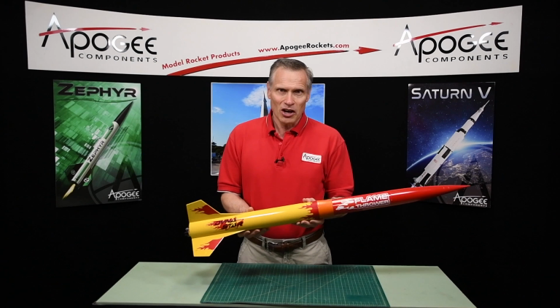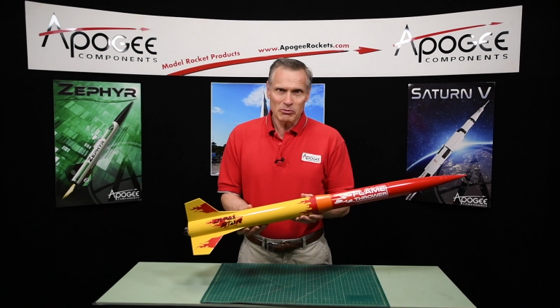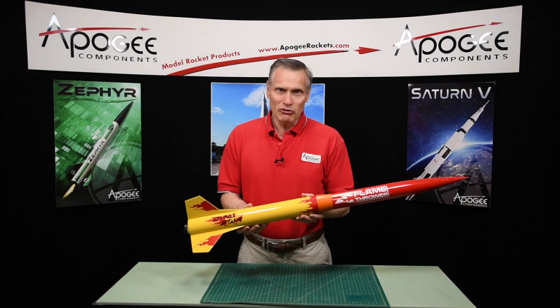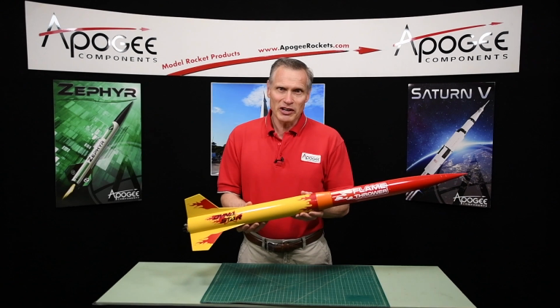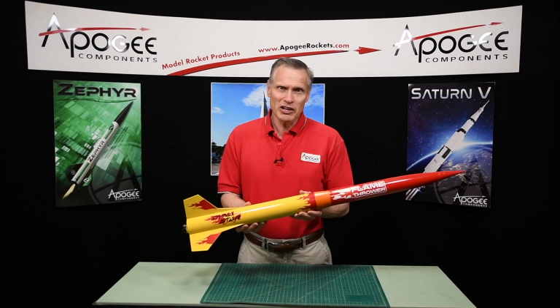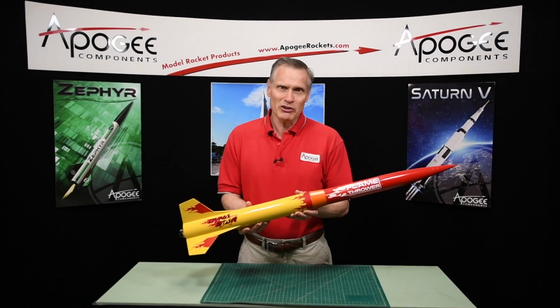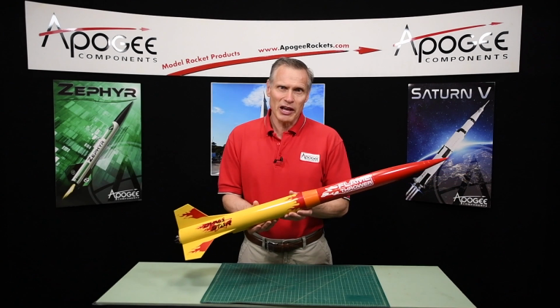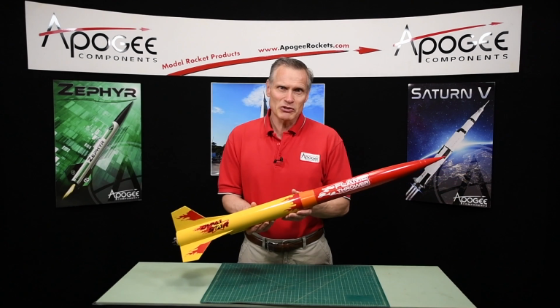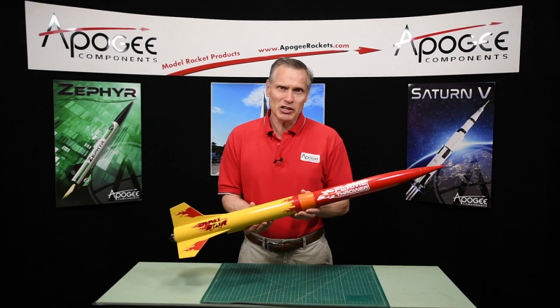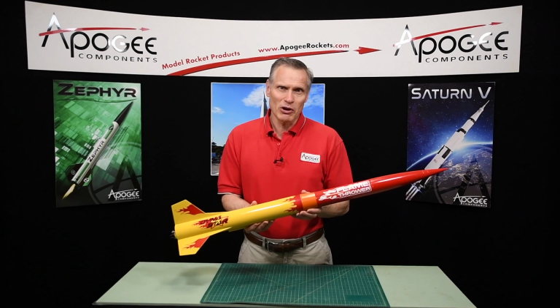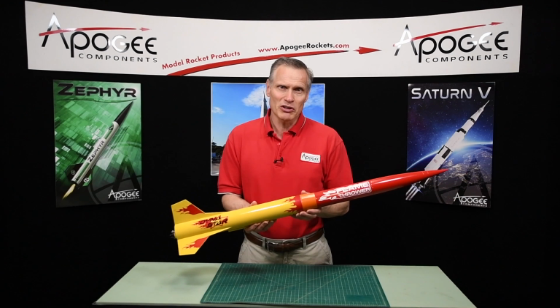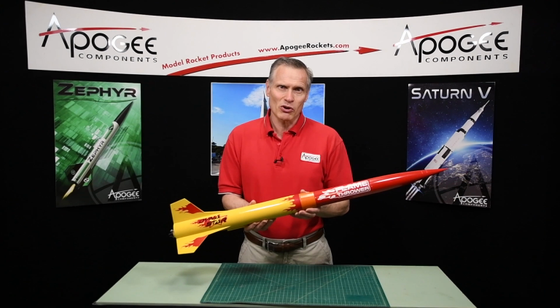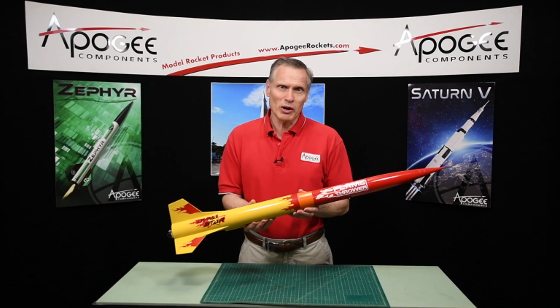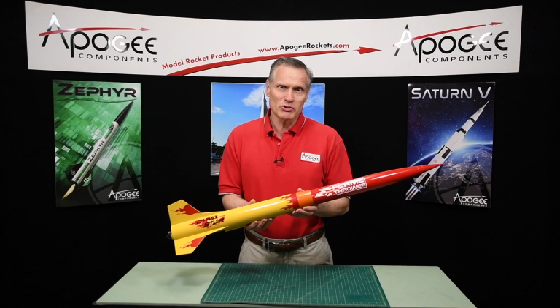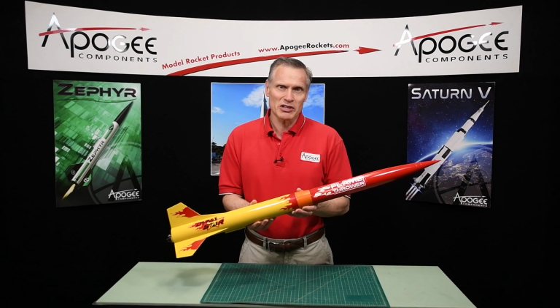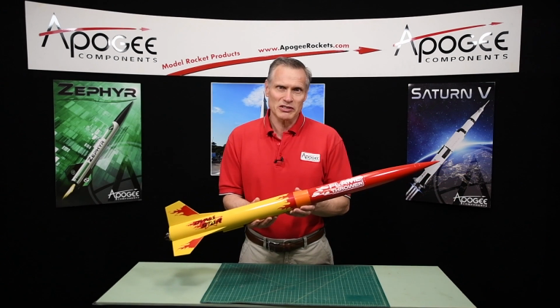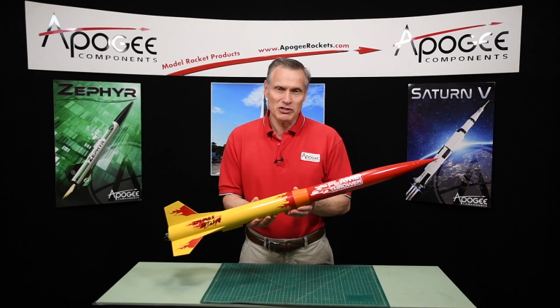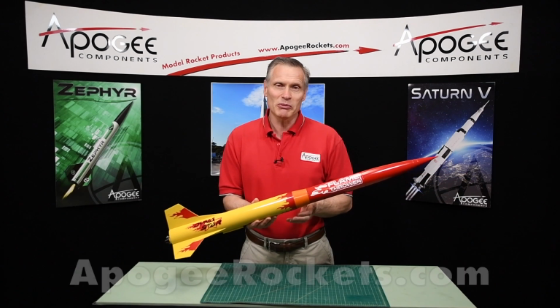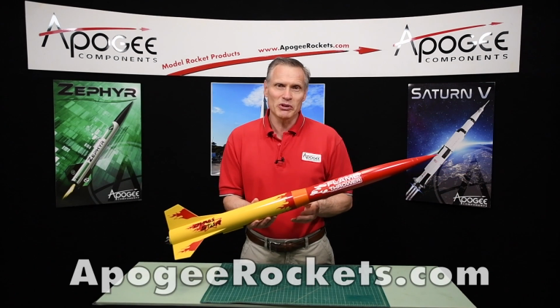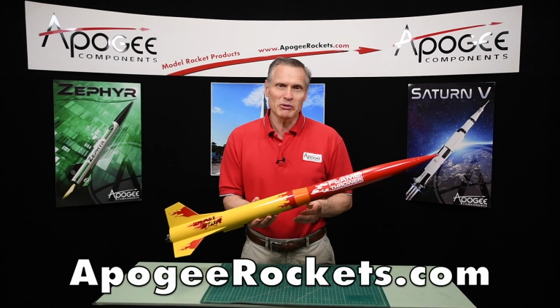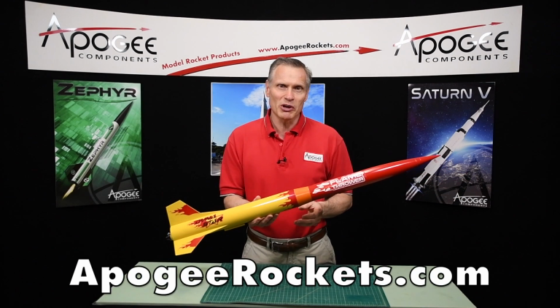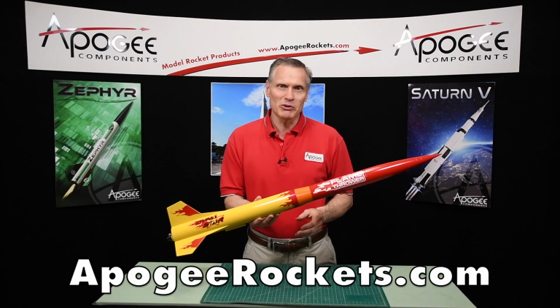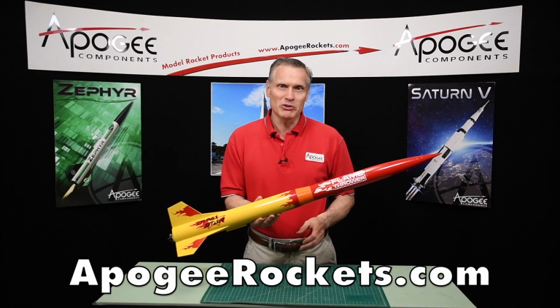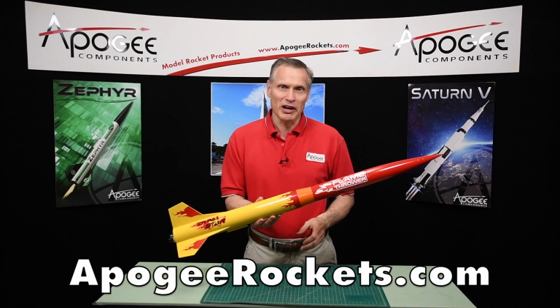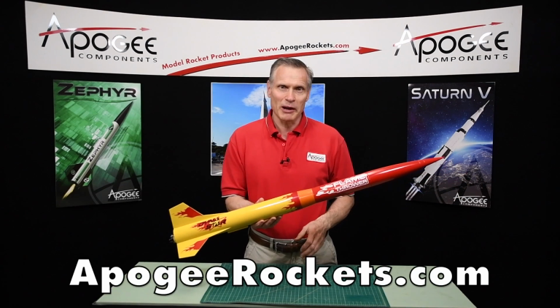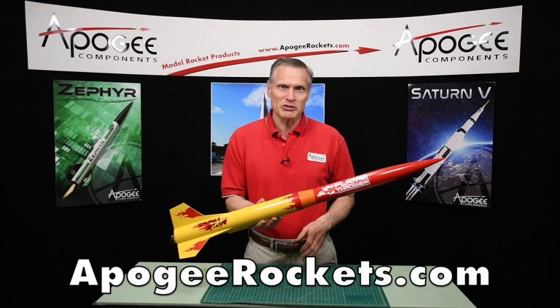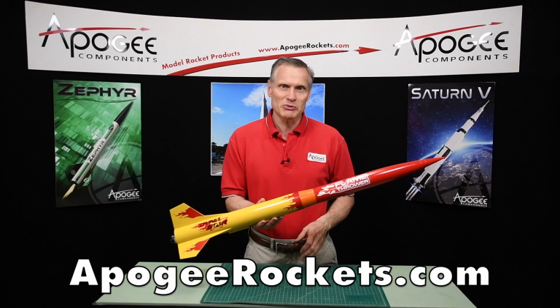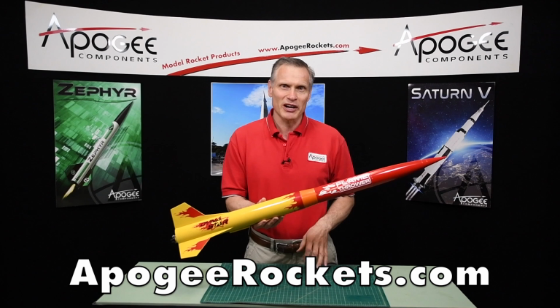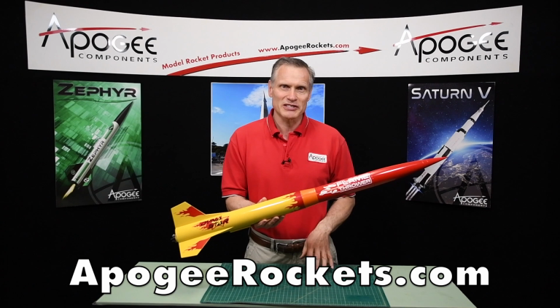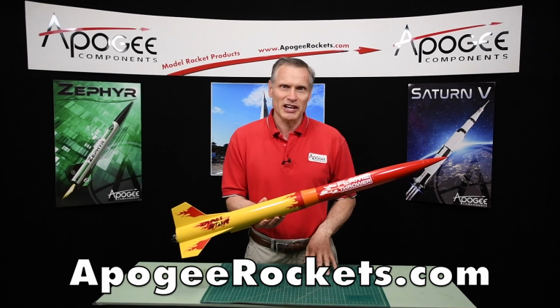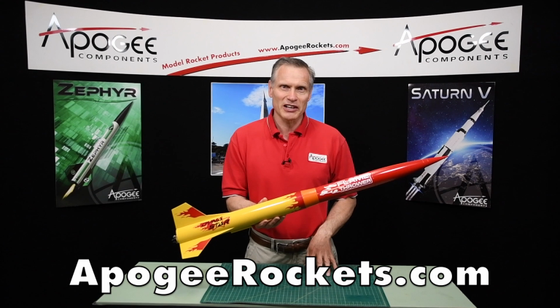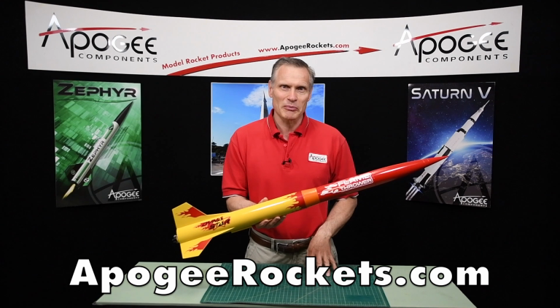You'll find it here at Apogee Components. Our web address is www.apogeerockets.com.